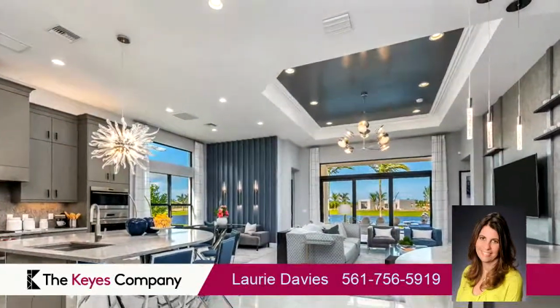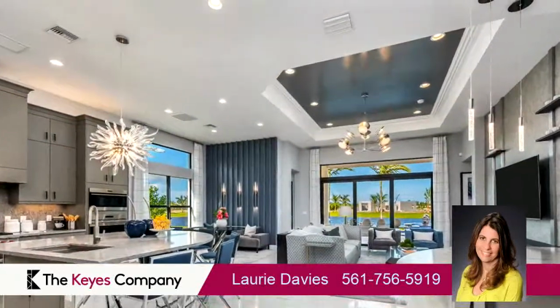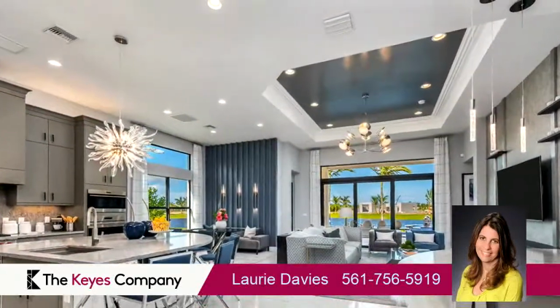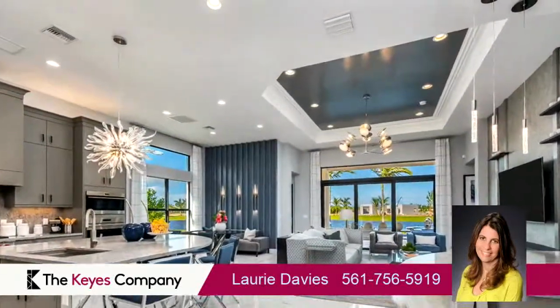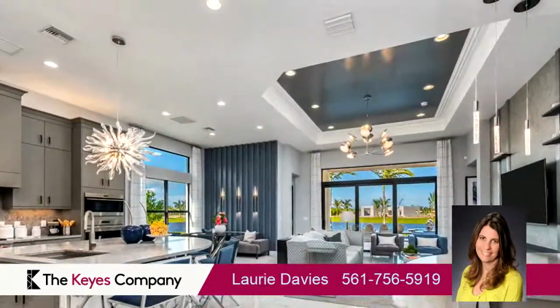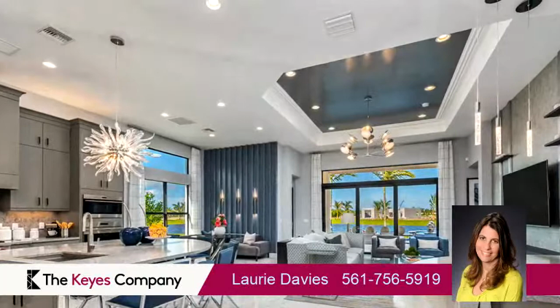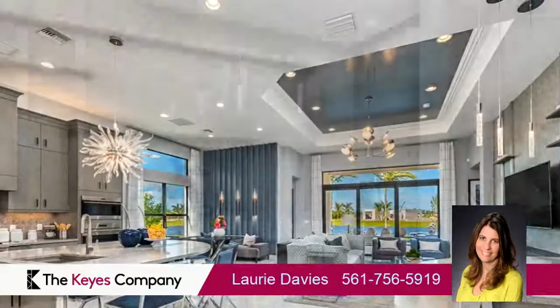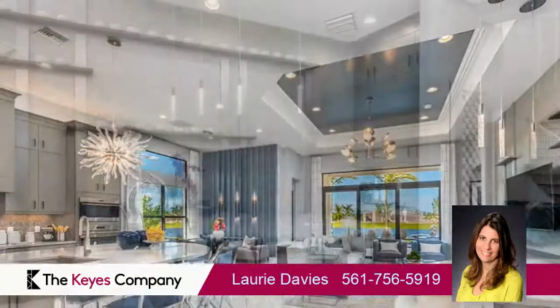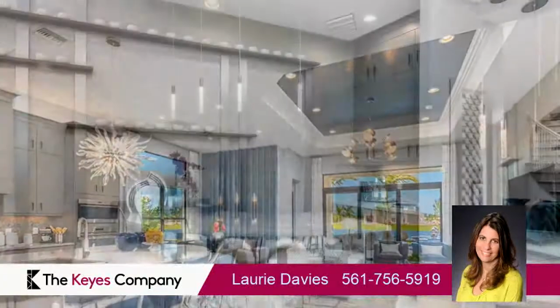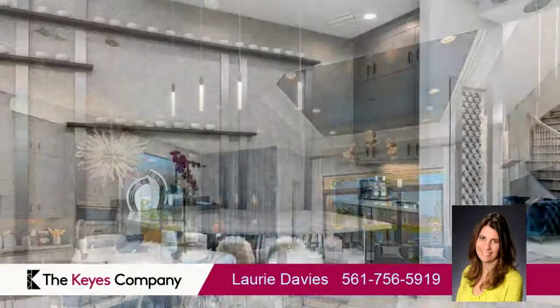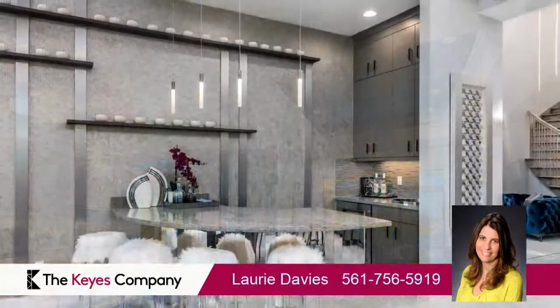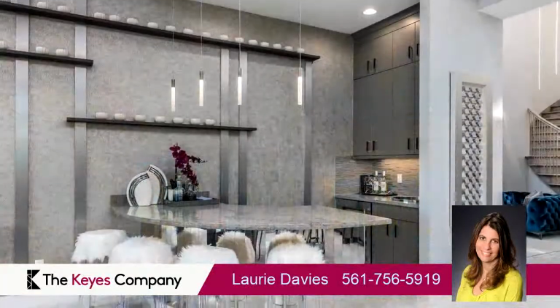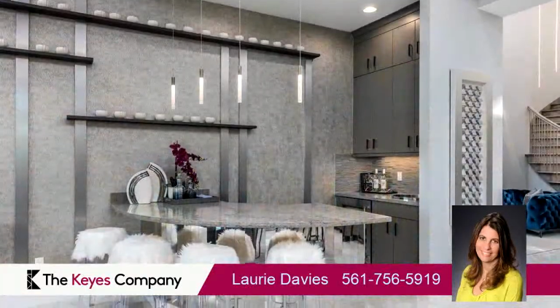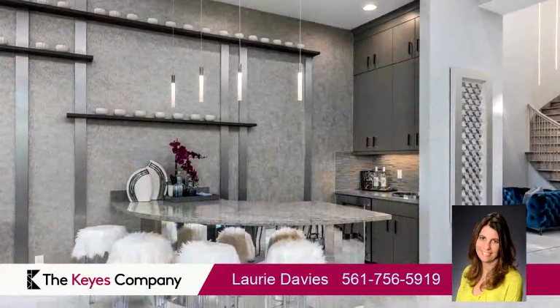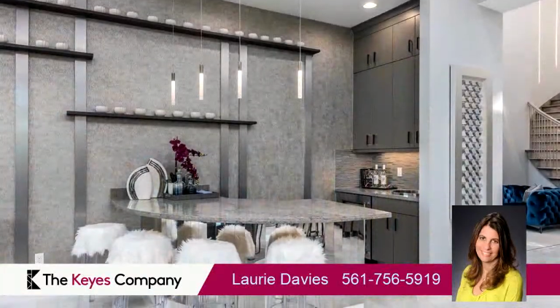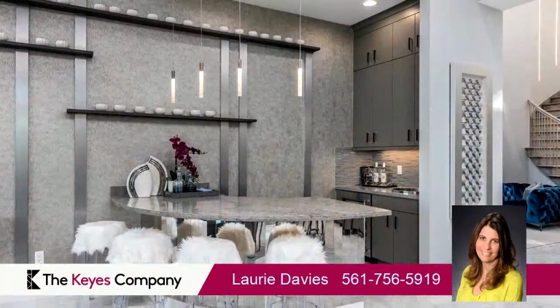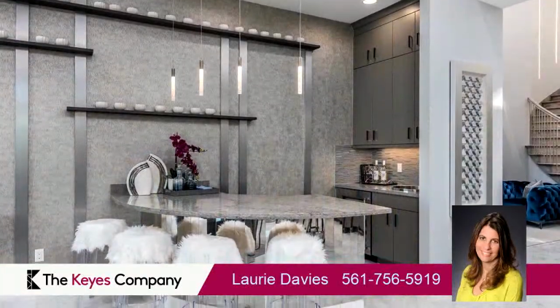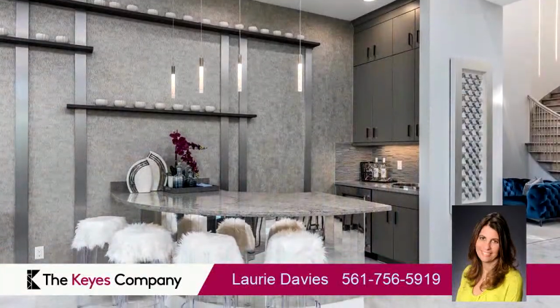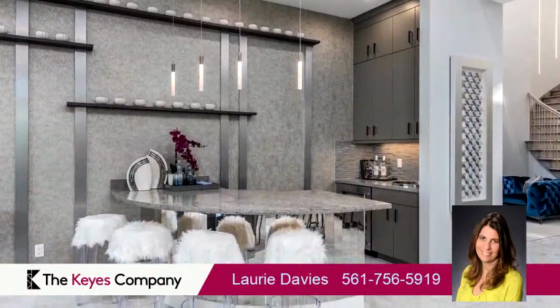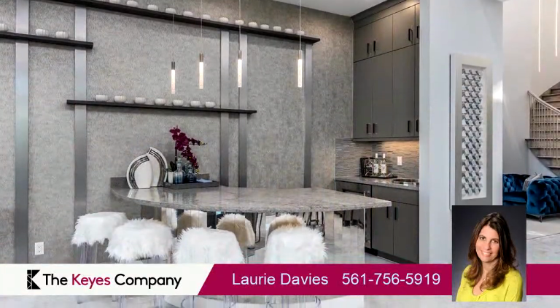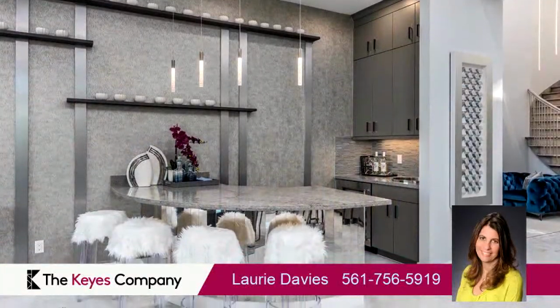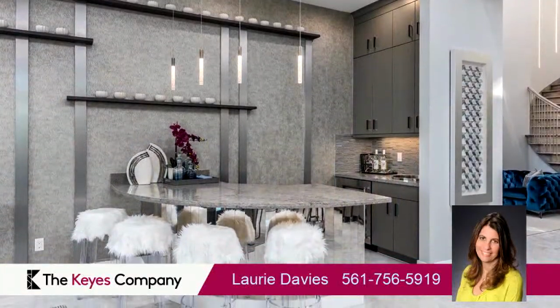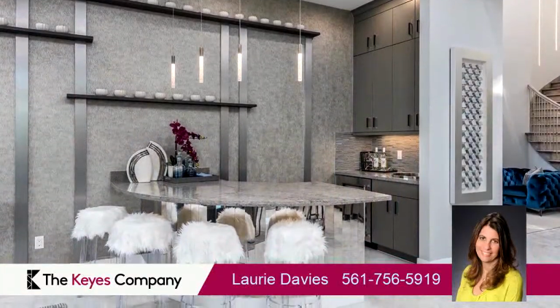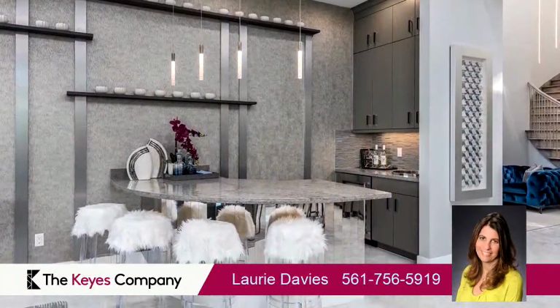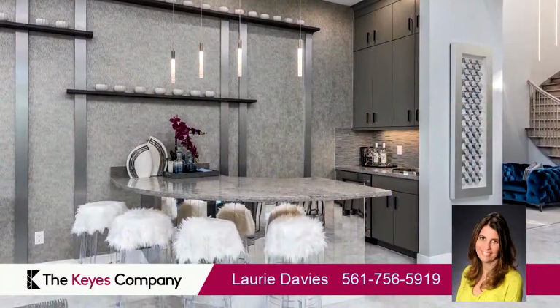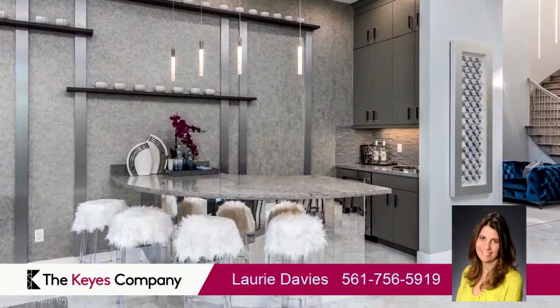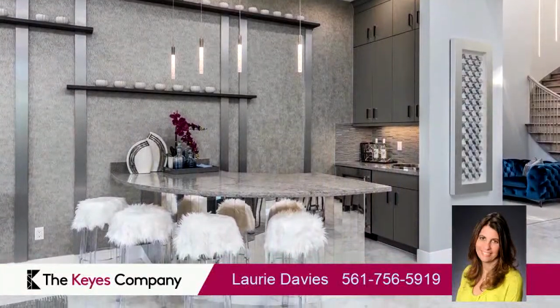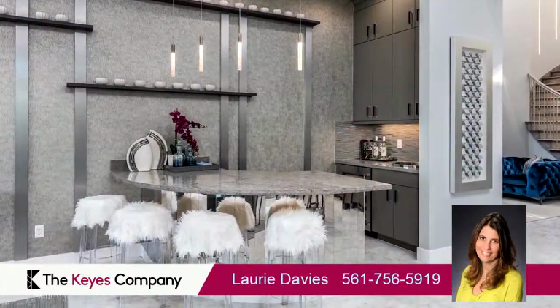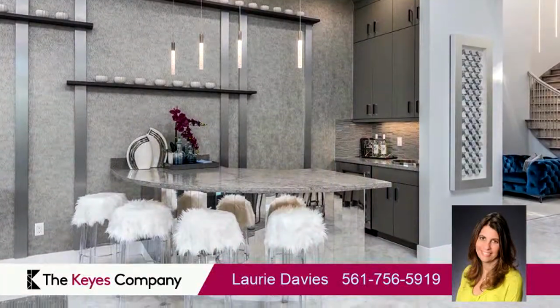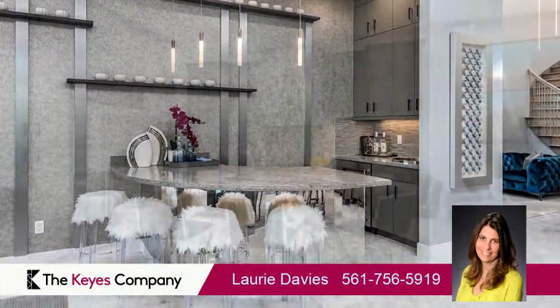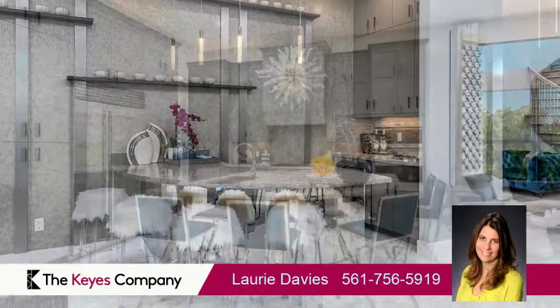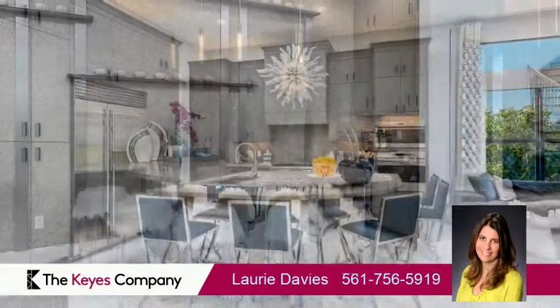Community amenities include a swimming pool, a fitness center, a tennis facility, a community clubhouse, and a gated community.